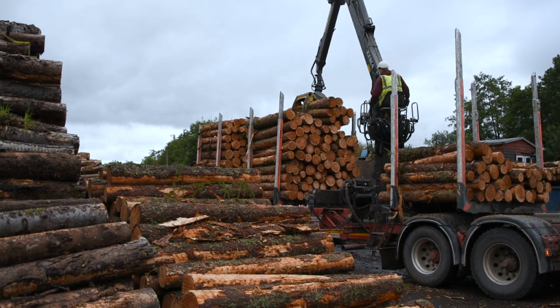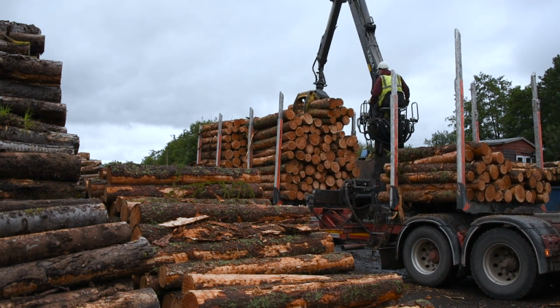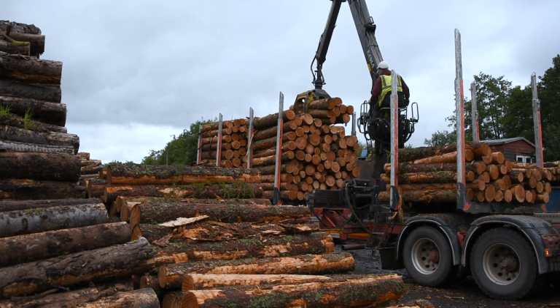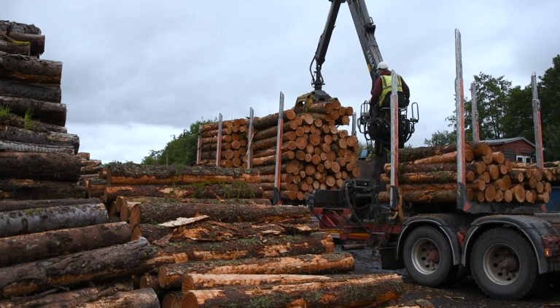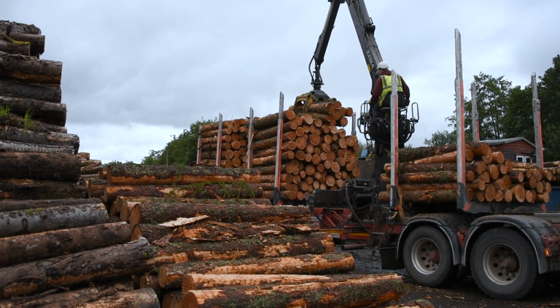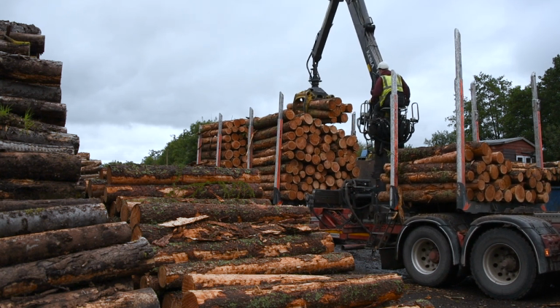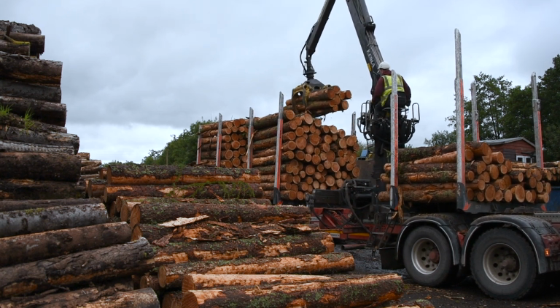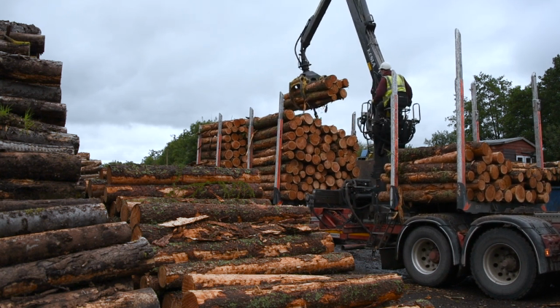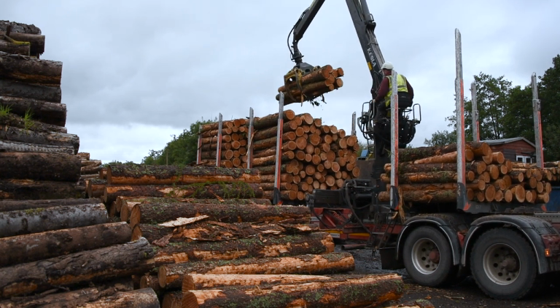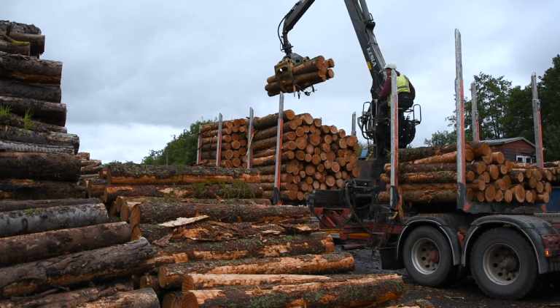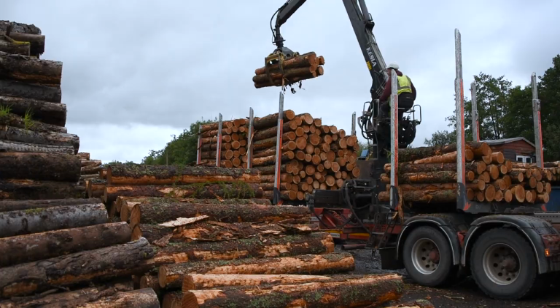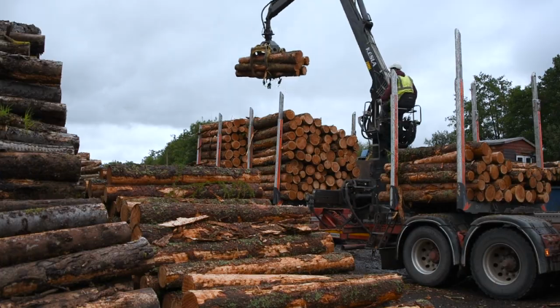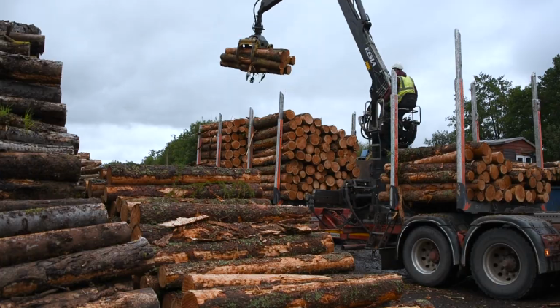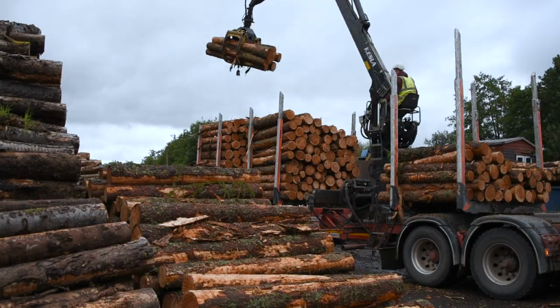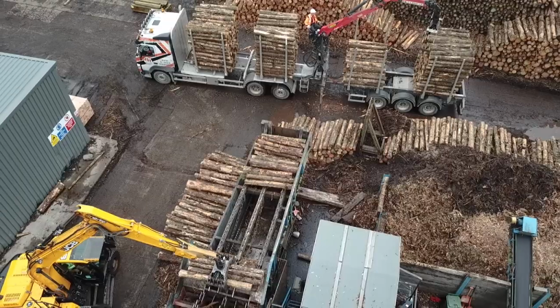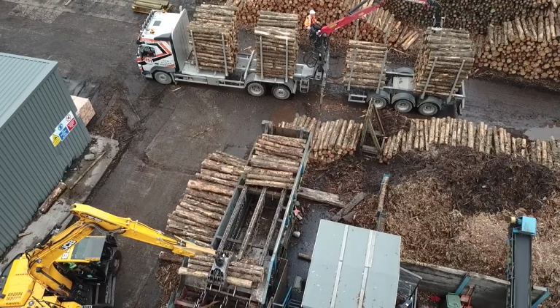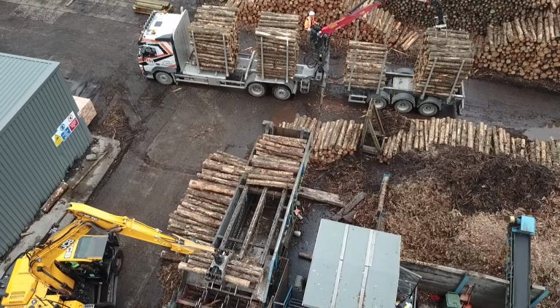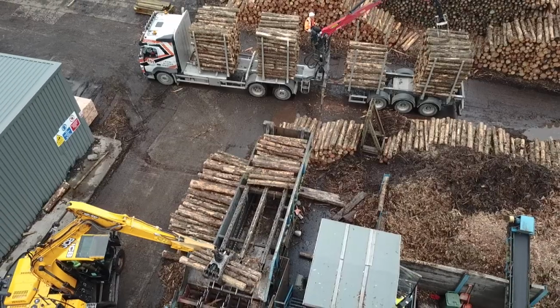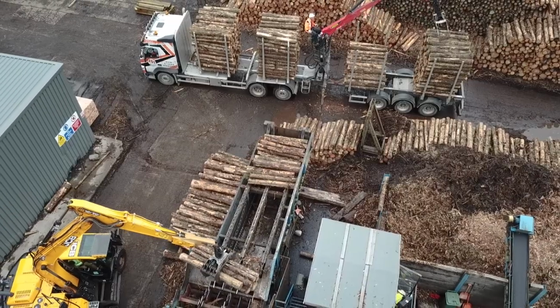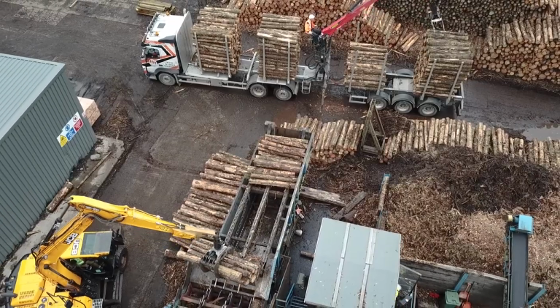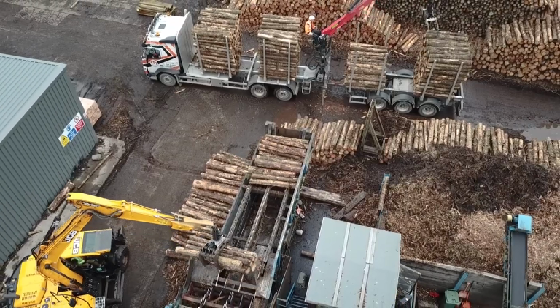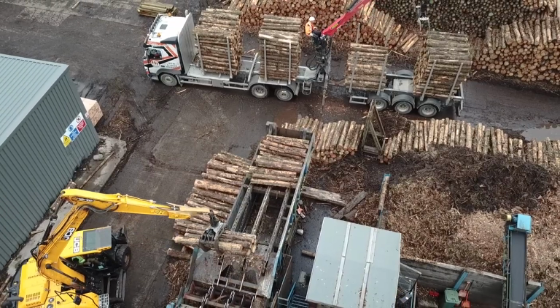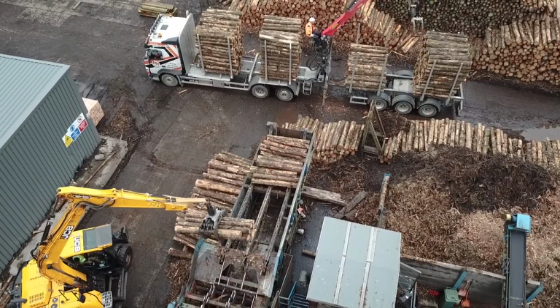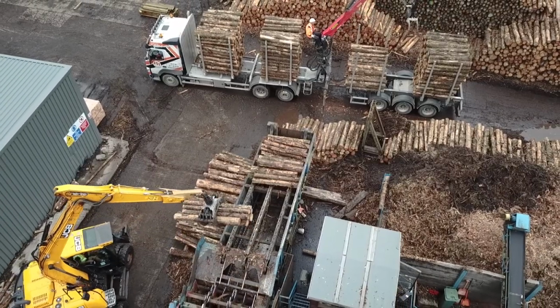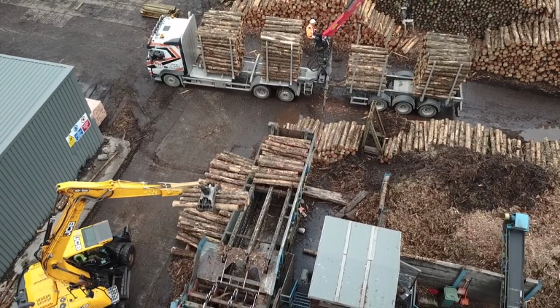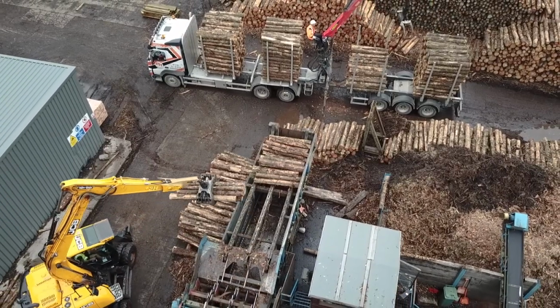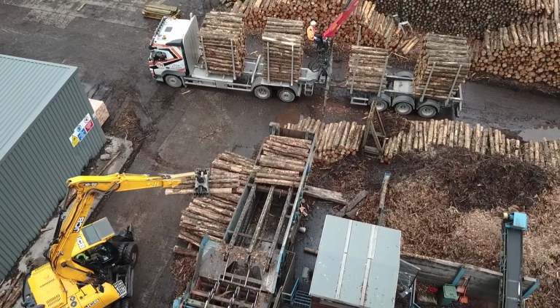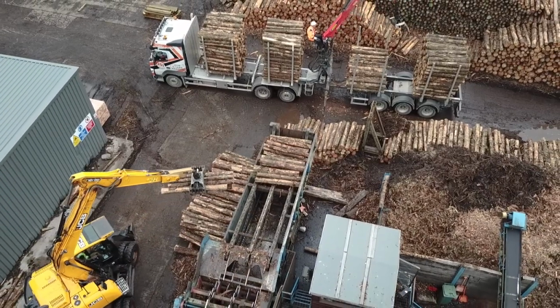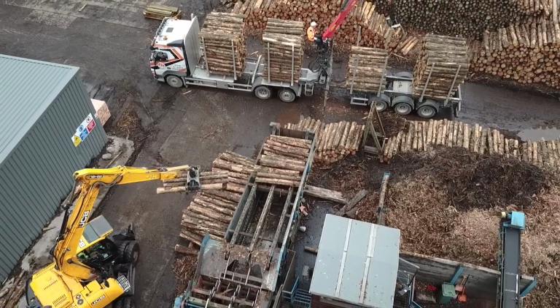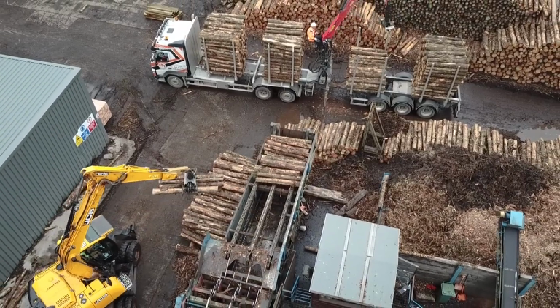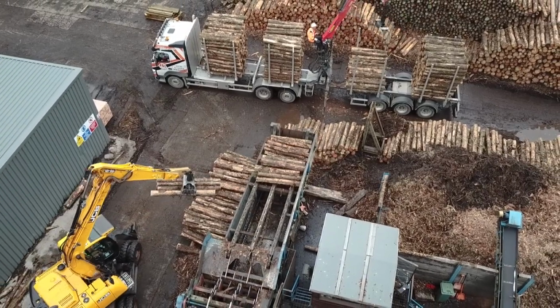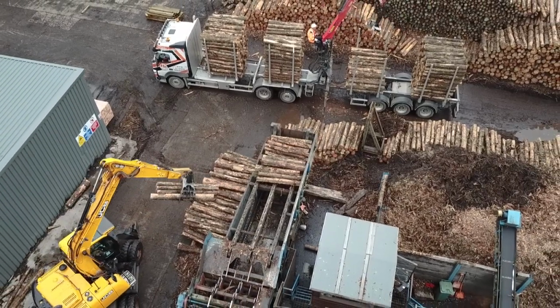We like to think our quality is very good. We buy in about 3,000 tons of timber in various different sizes and lengths per month.